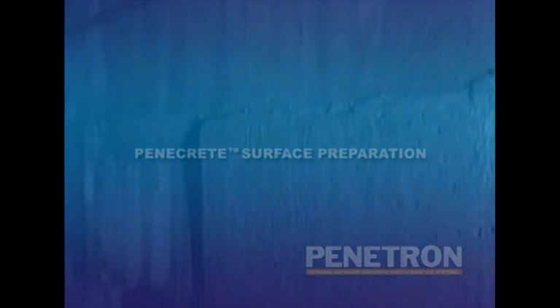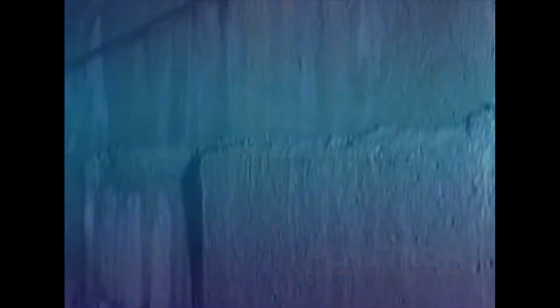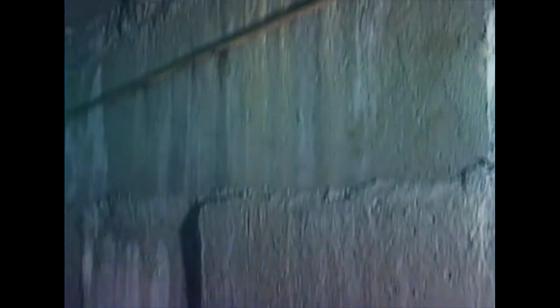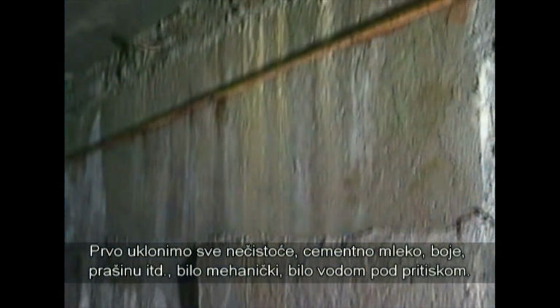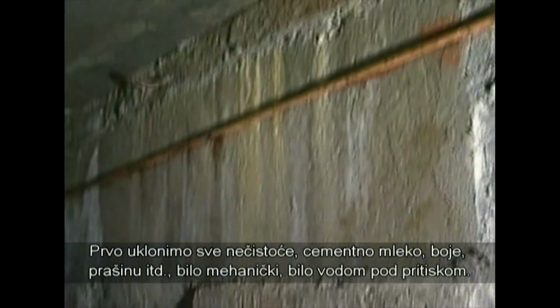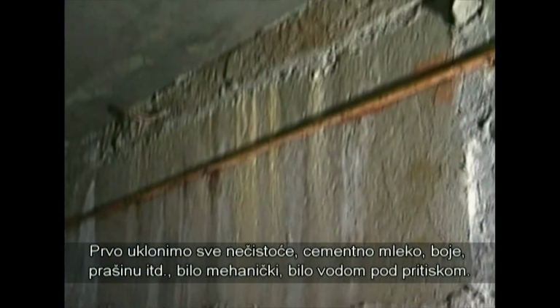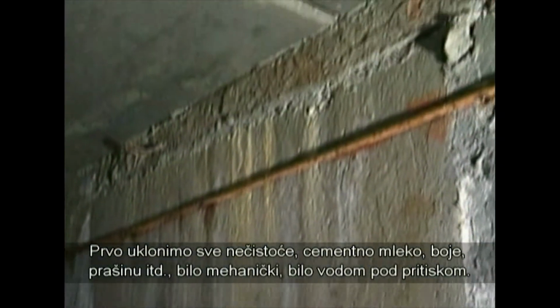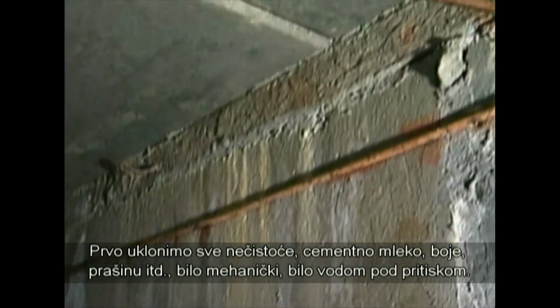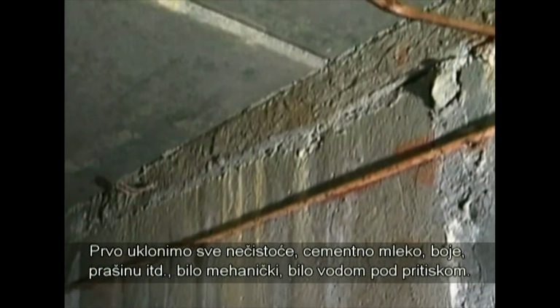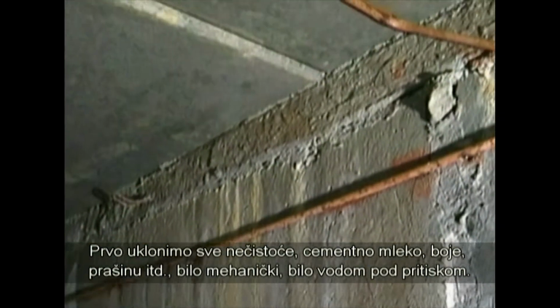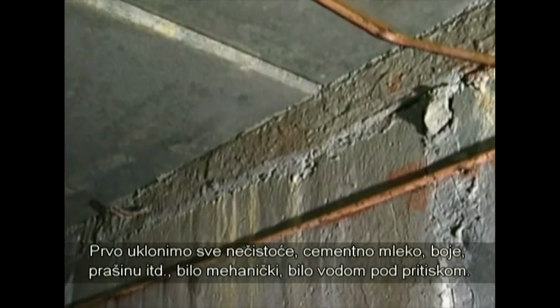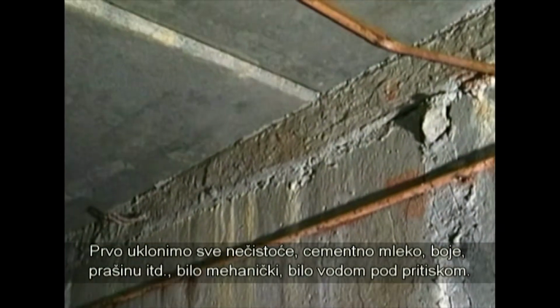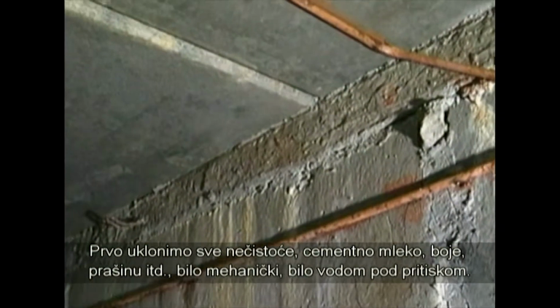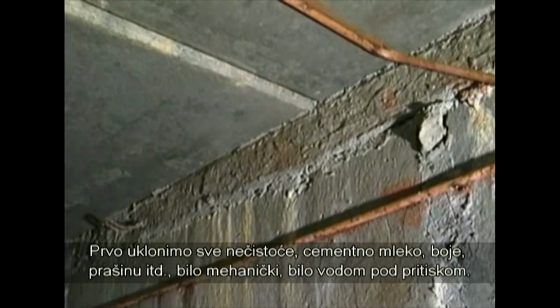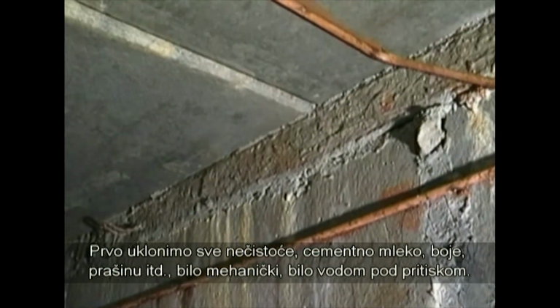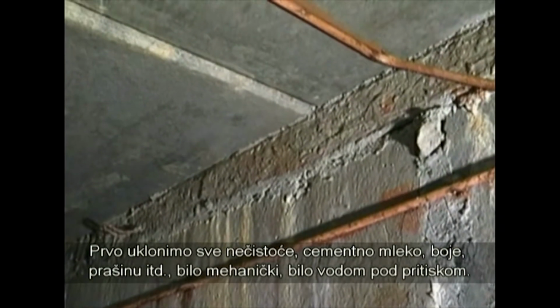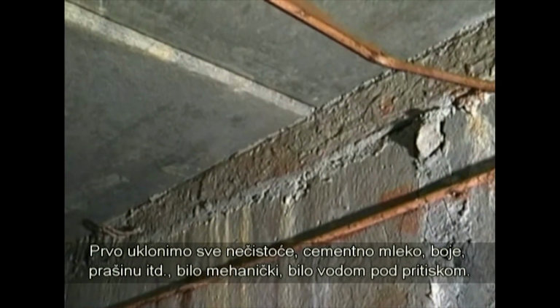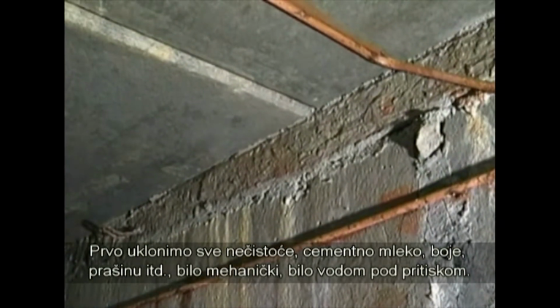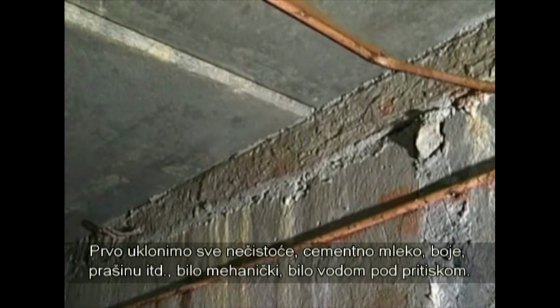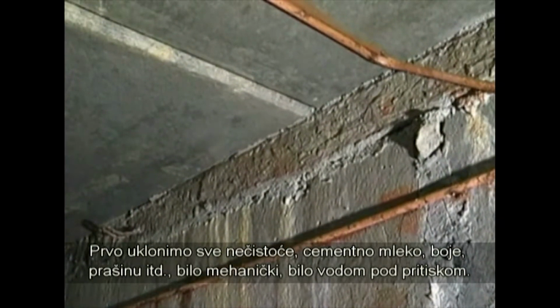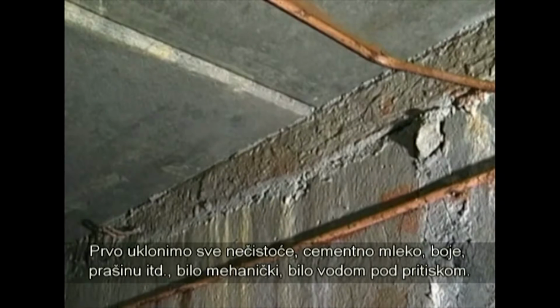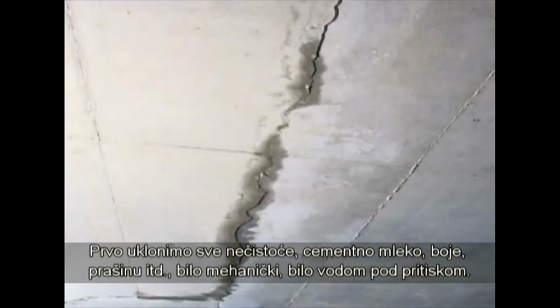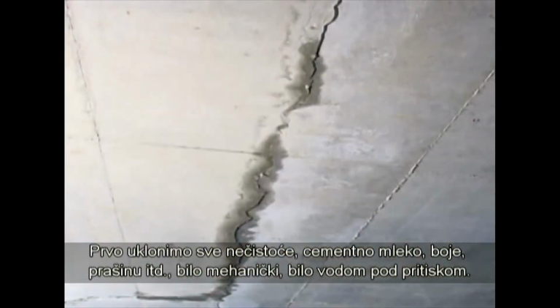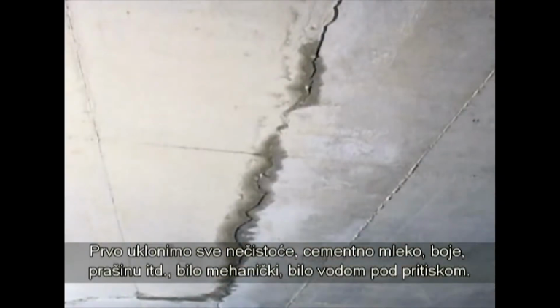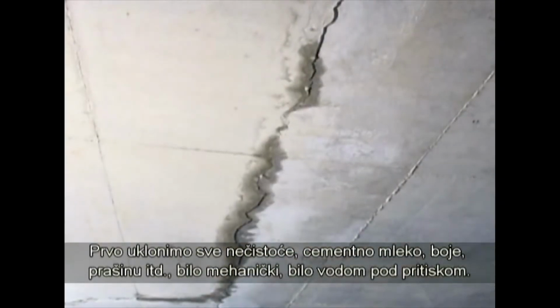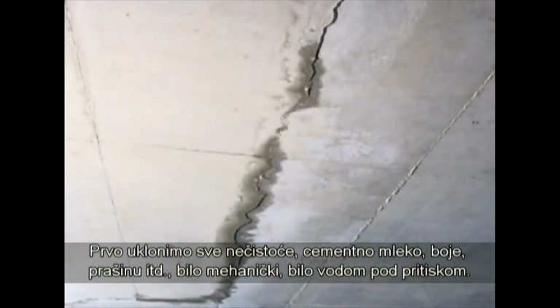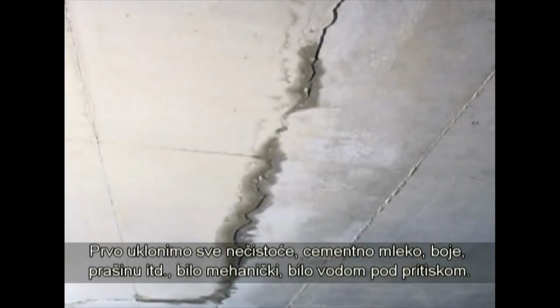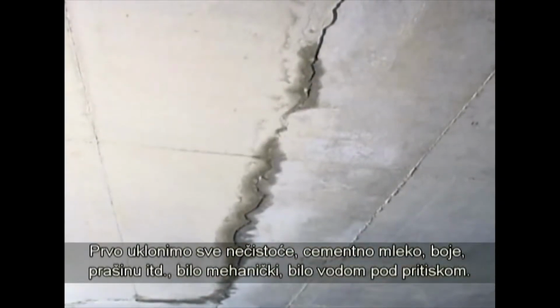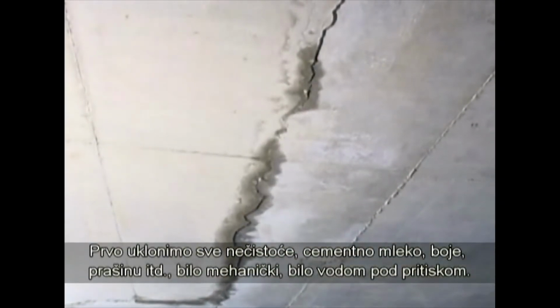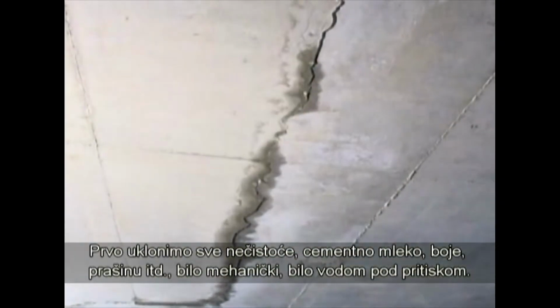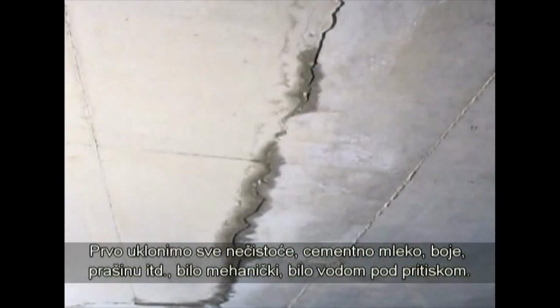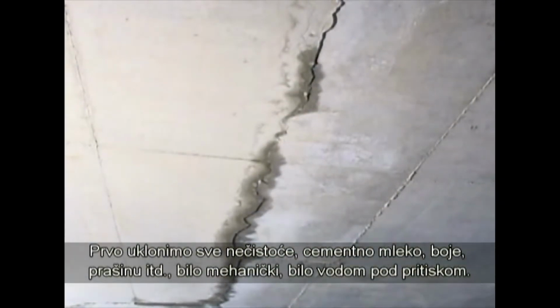First, we start by removing all dirt, latence, paint, dust, etc., either mechanically or by means of high-pressure water blasting.